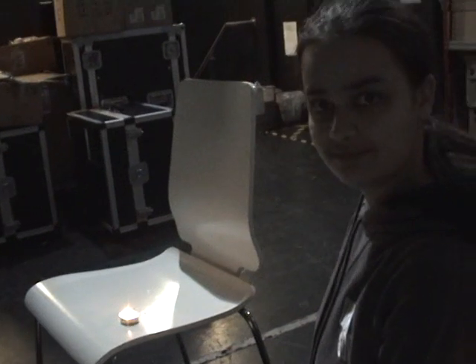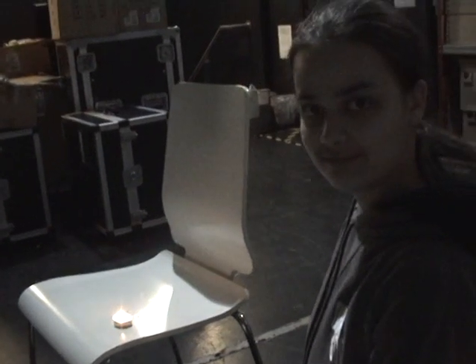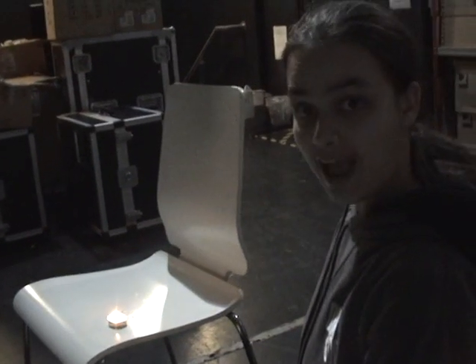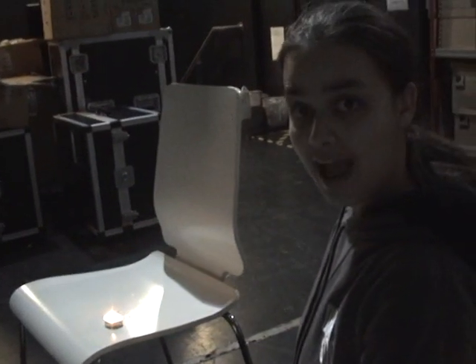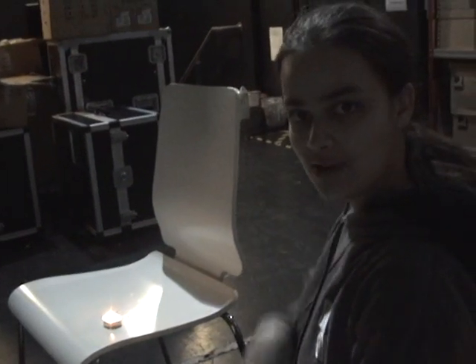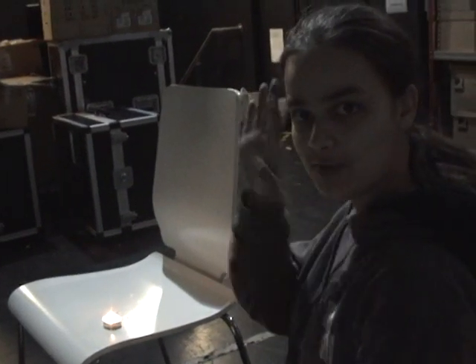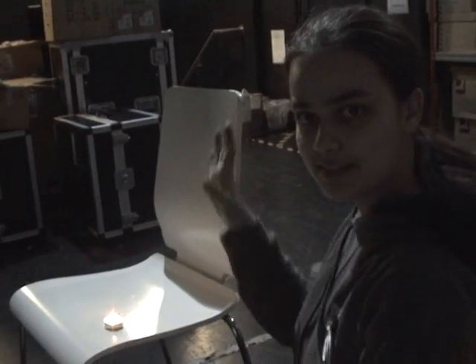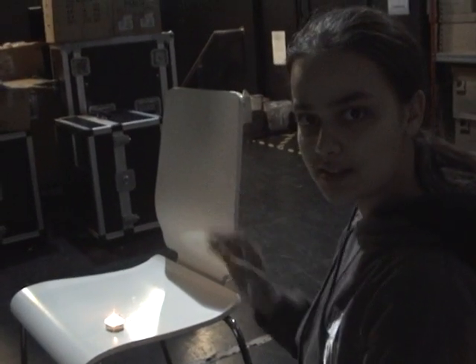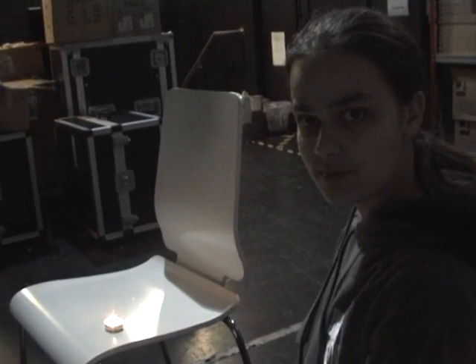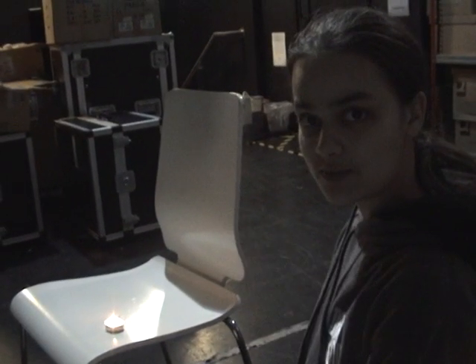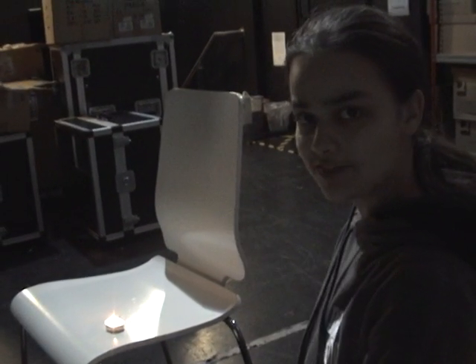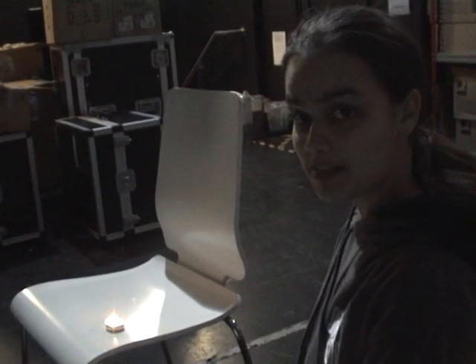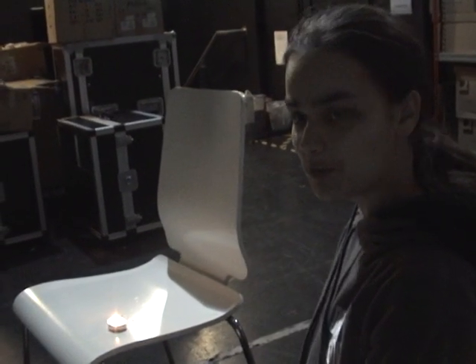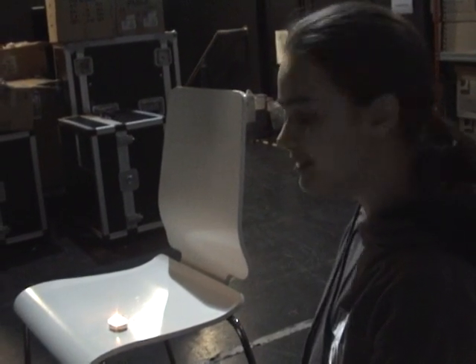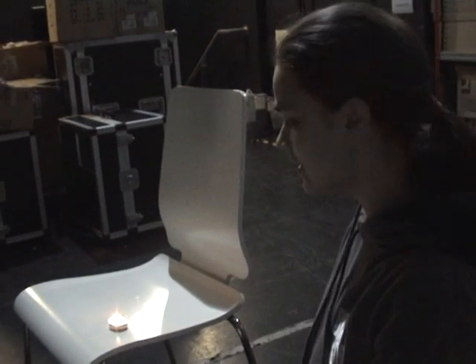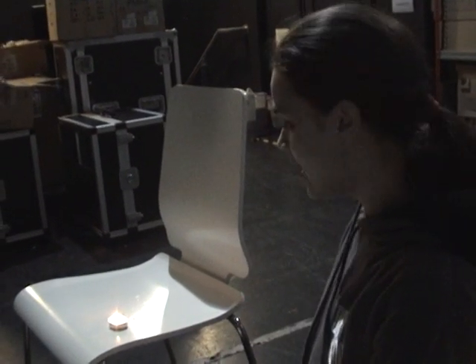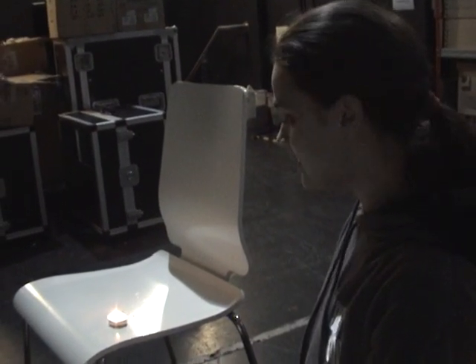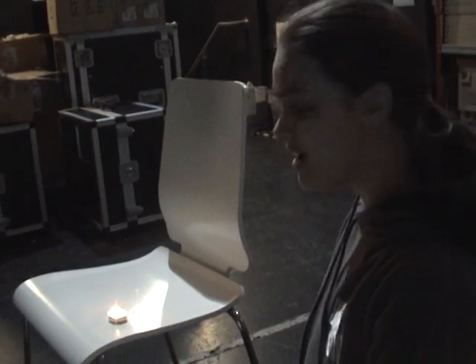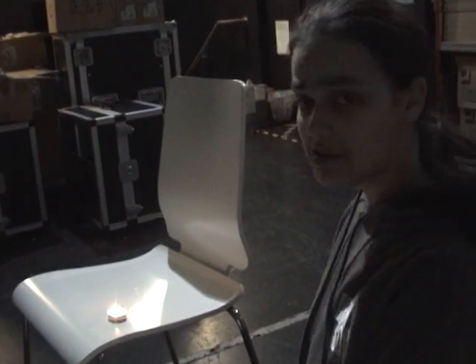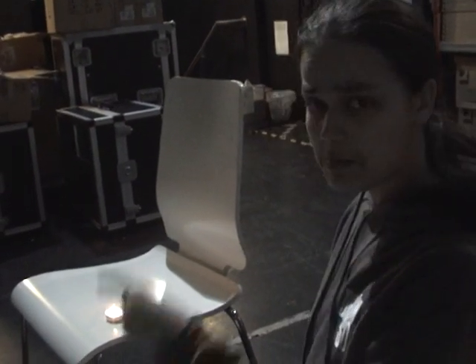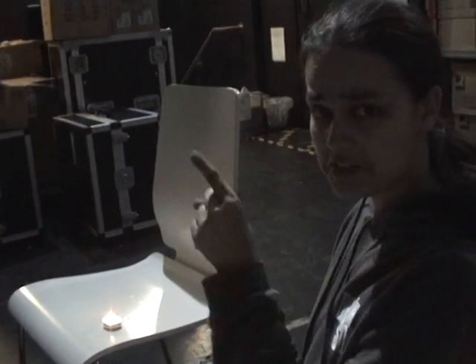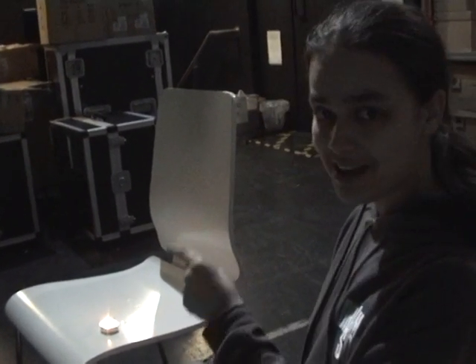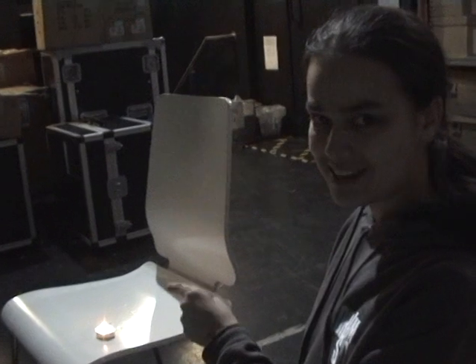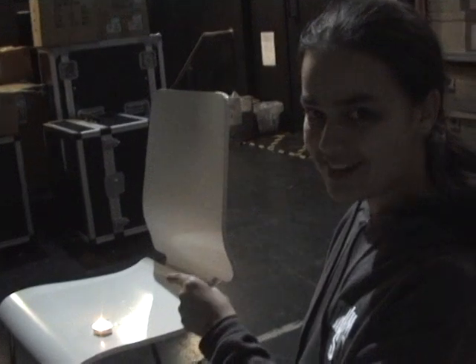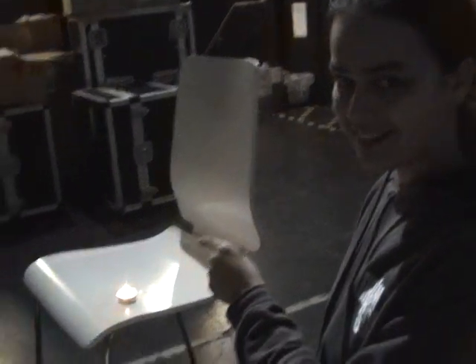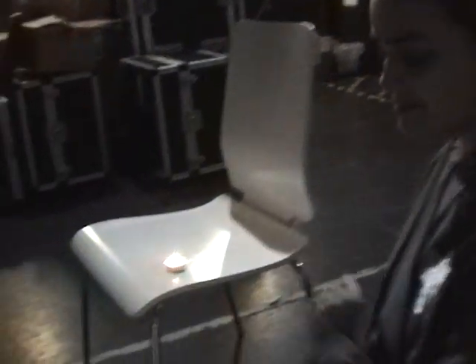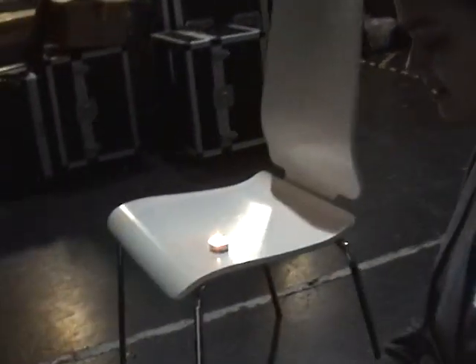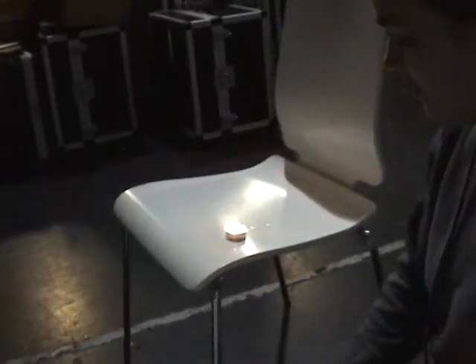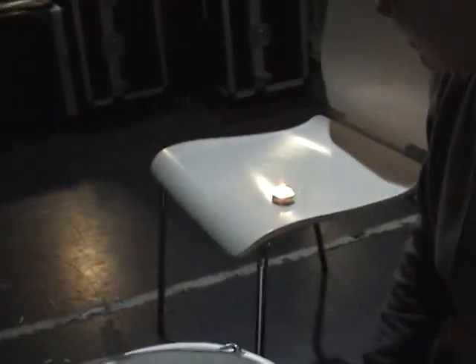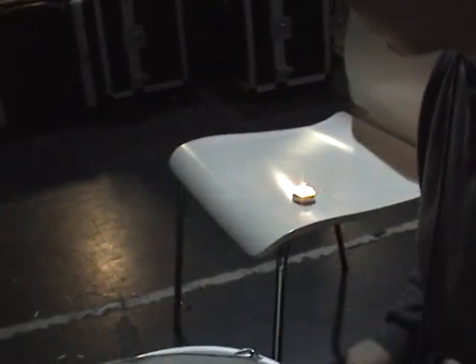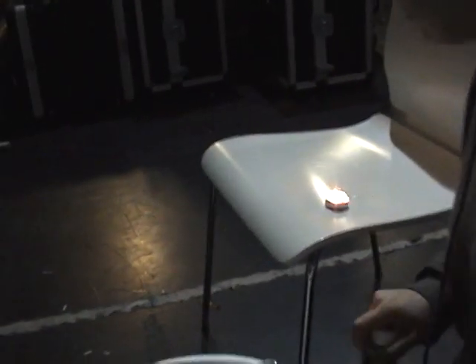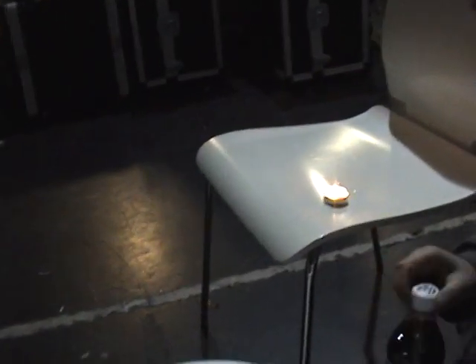Hello, welcome to Sharmini's Wonderful Magical World. Today I'm going to be putting out this candle, an amazing feat, I'm sure you'll agree.